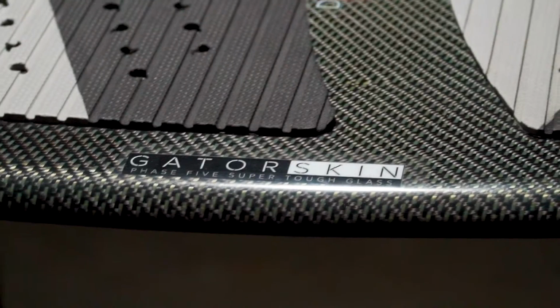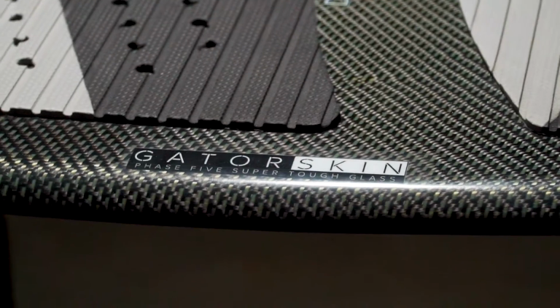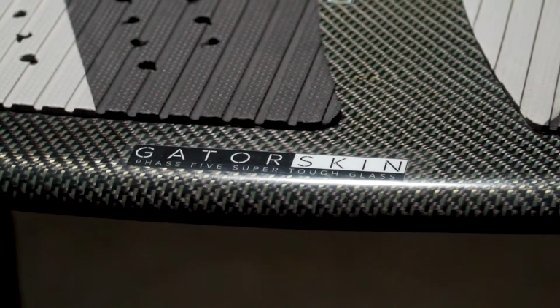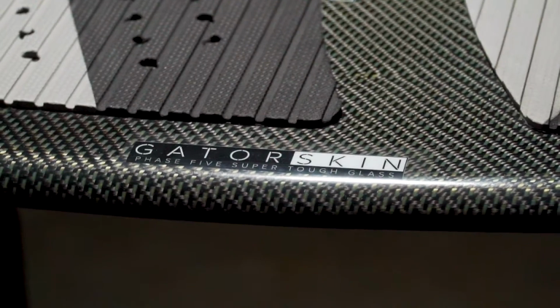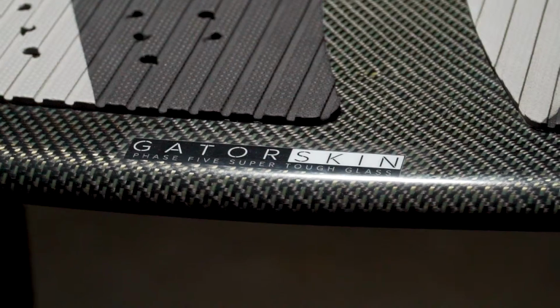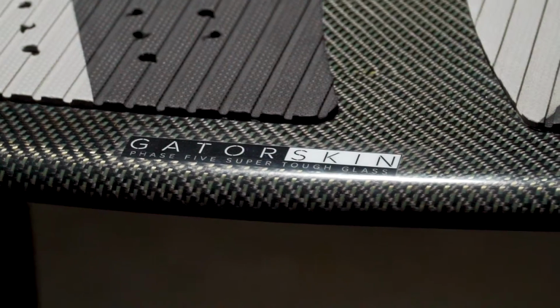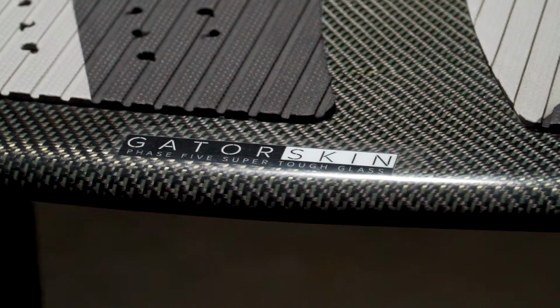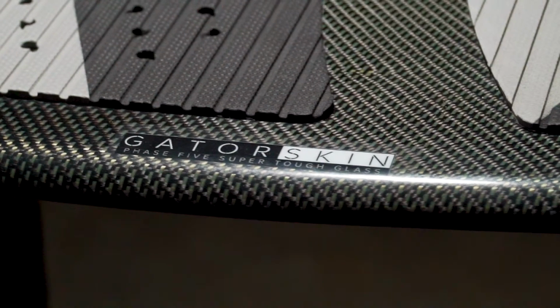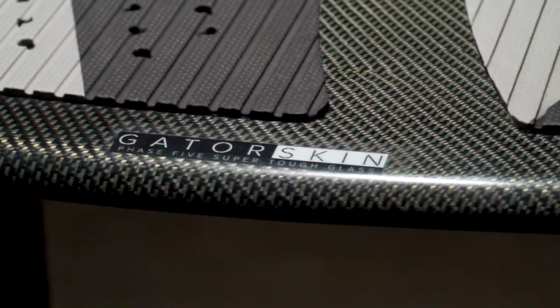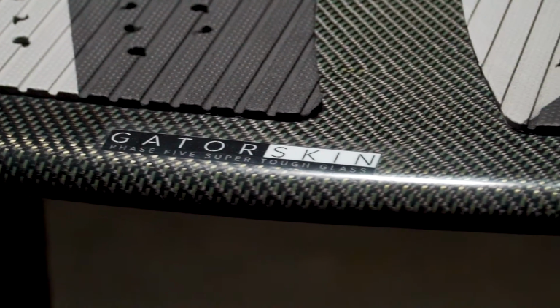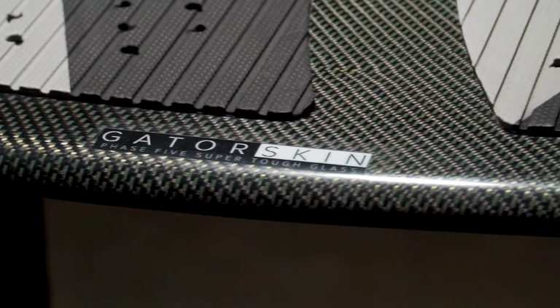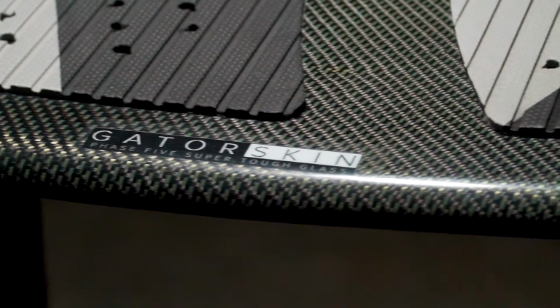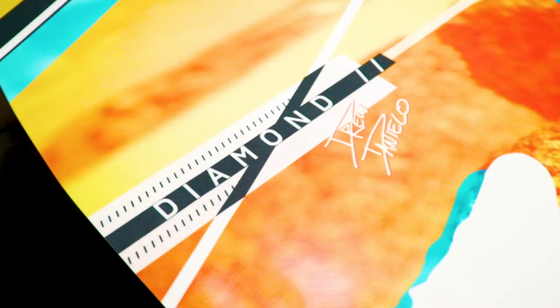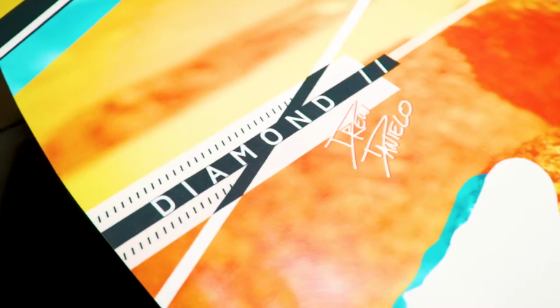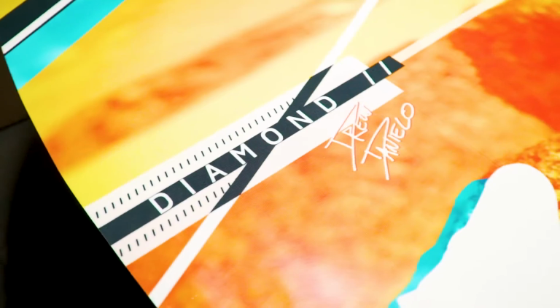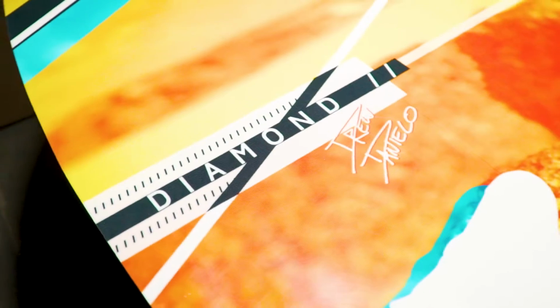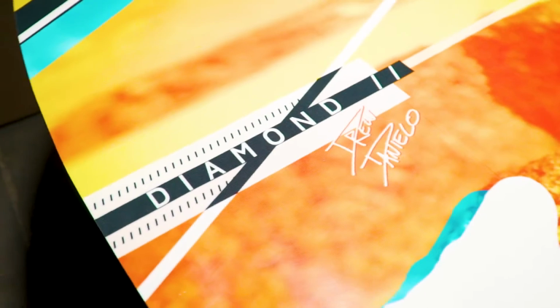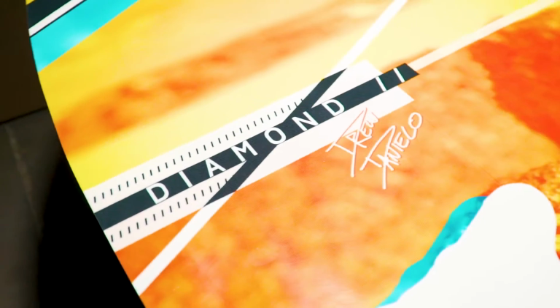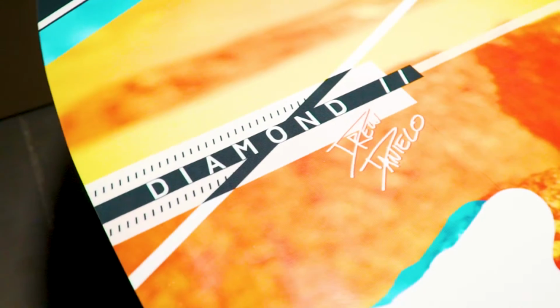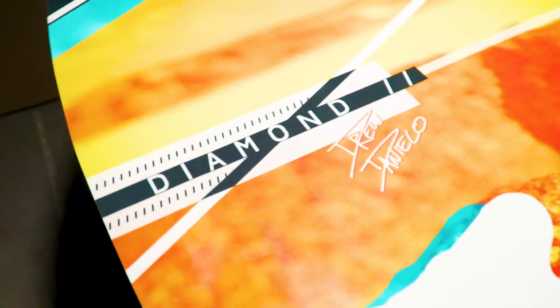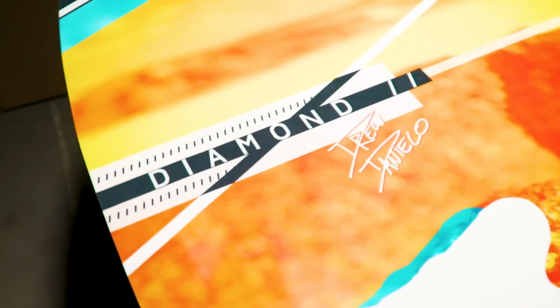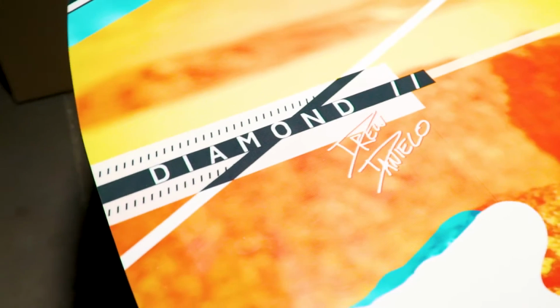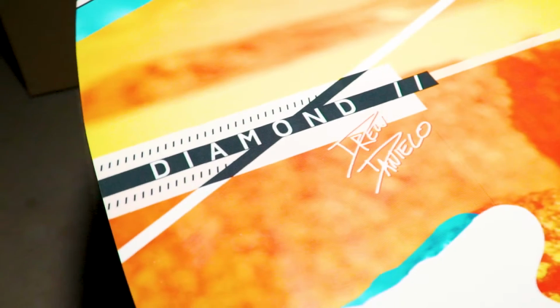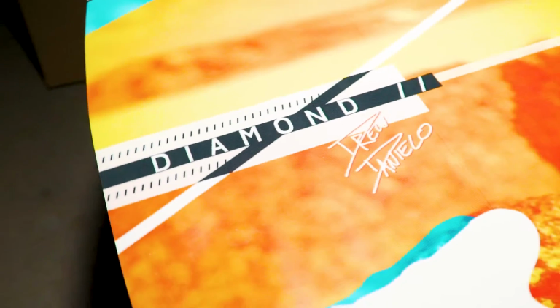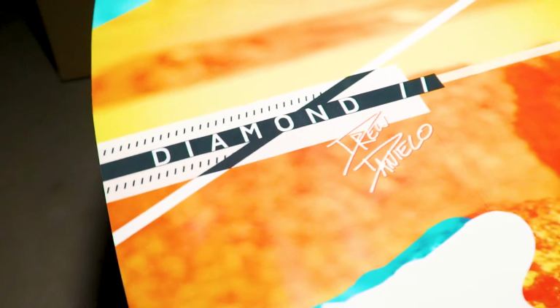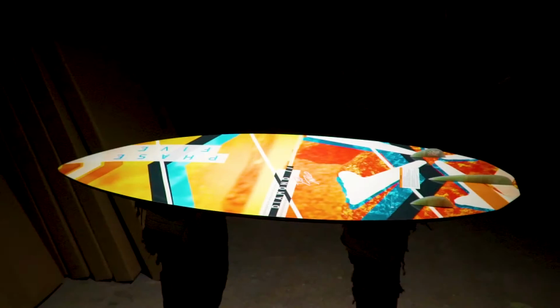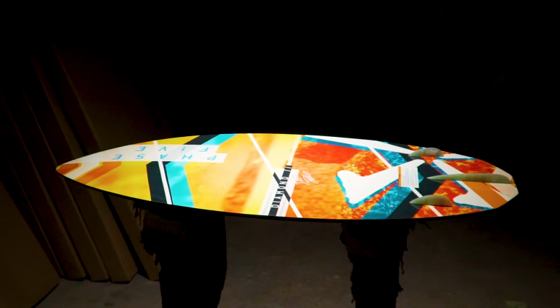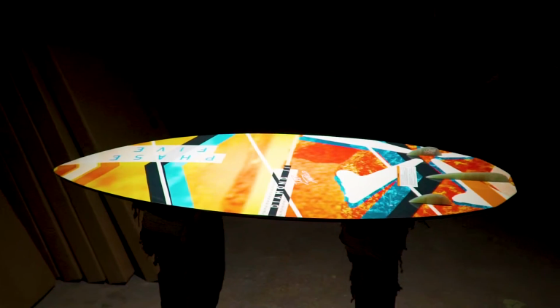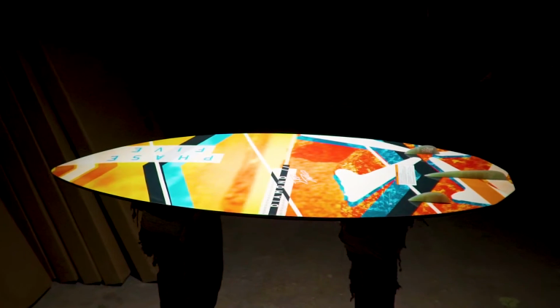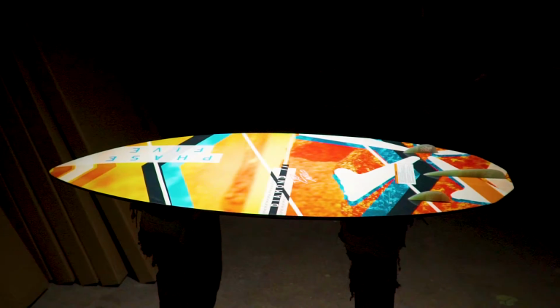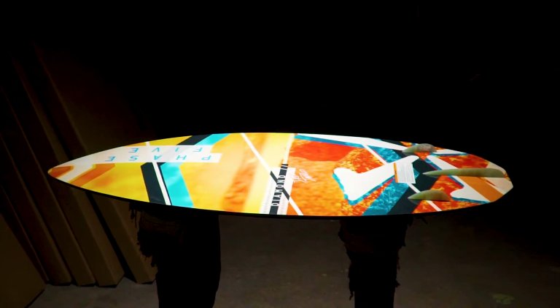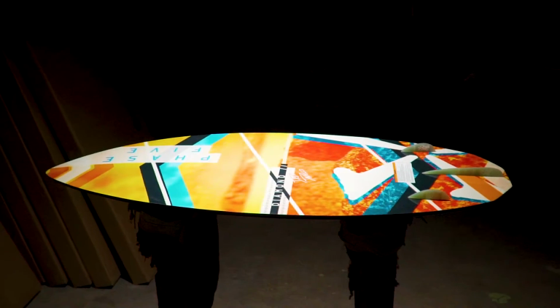Hand-wrapped with Phase 5's Gator Skin, the Diamond gives you durability and shred-ability with a fresh new look.